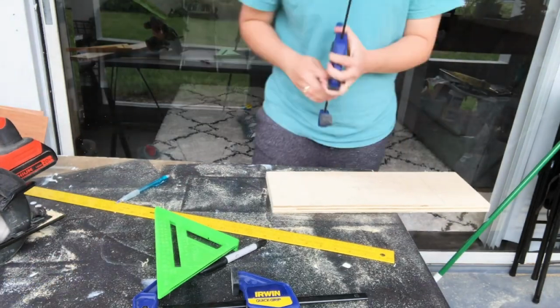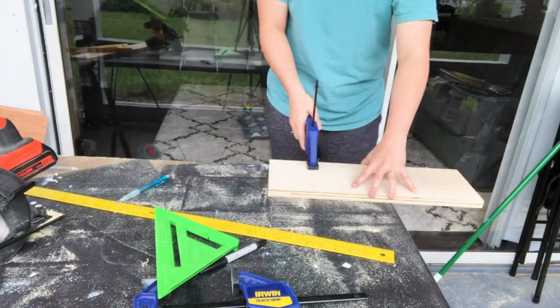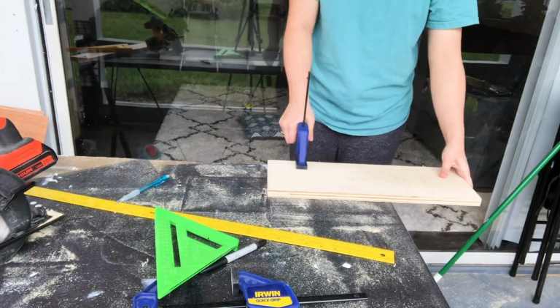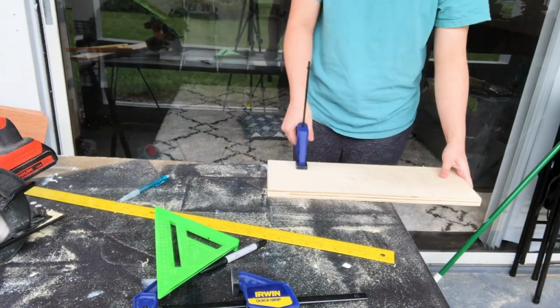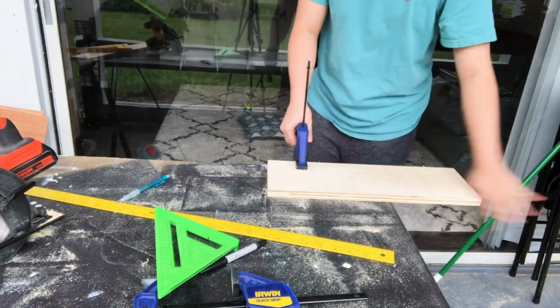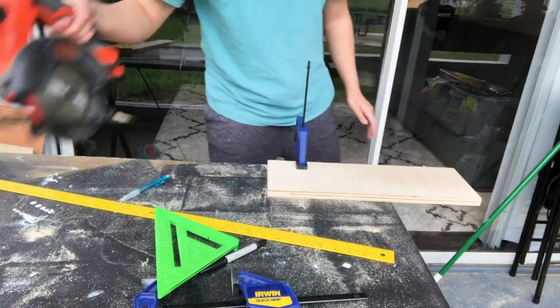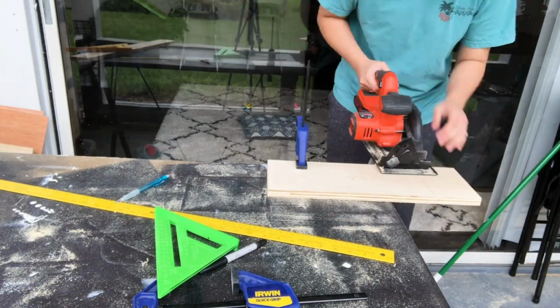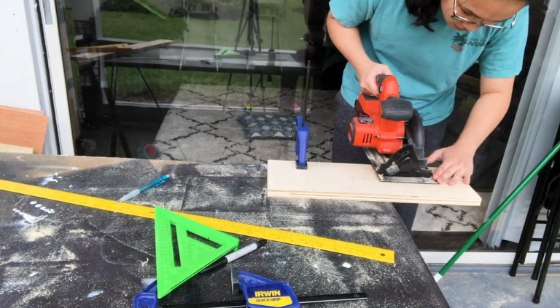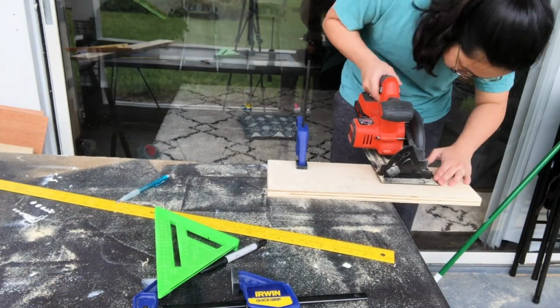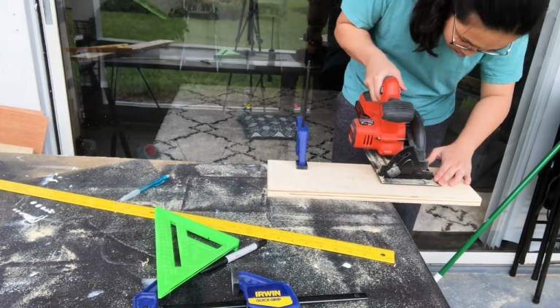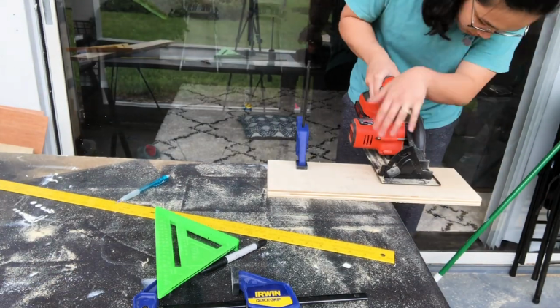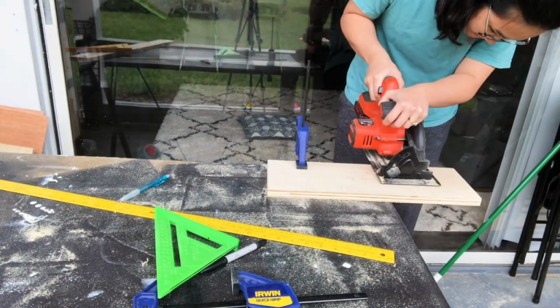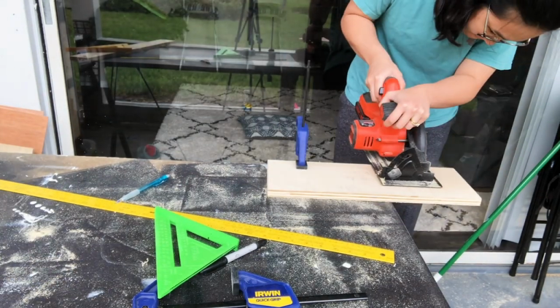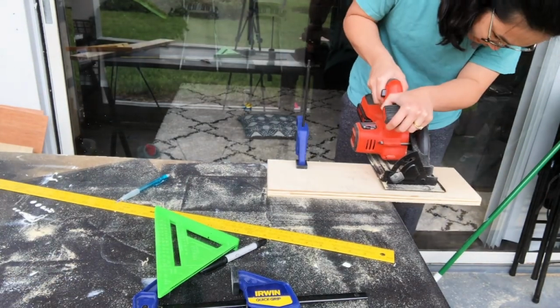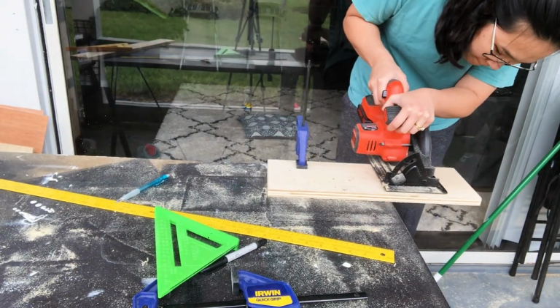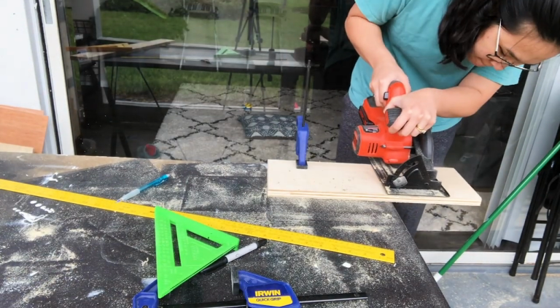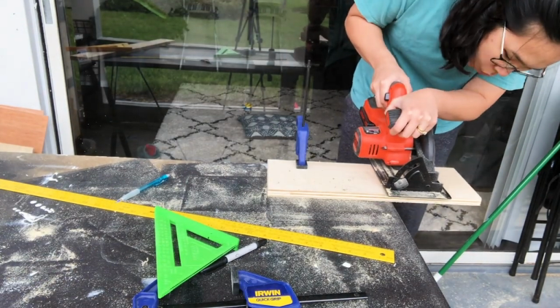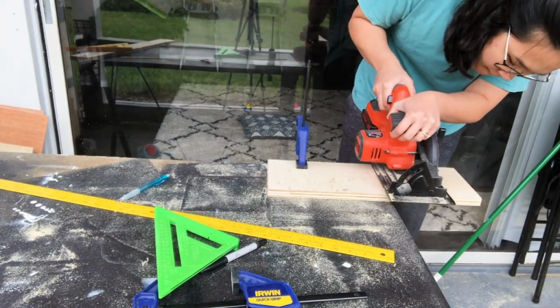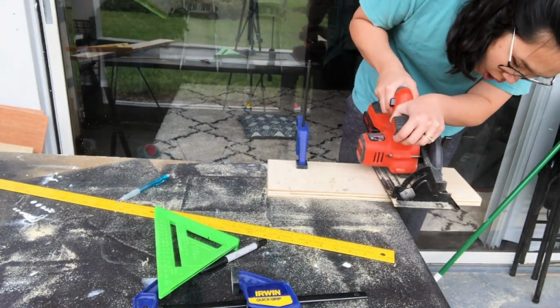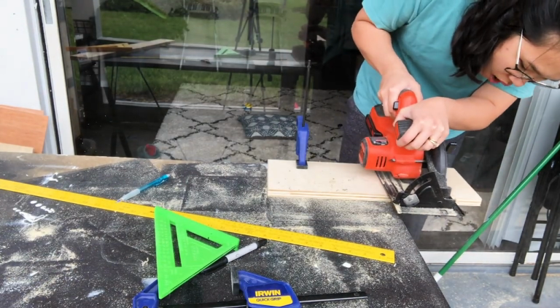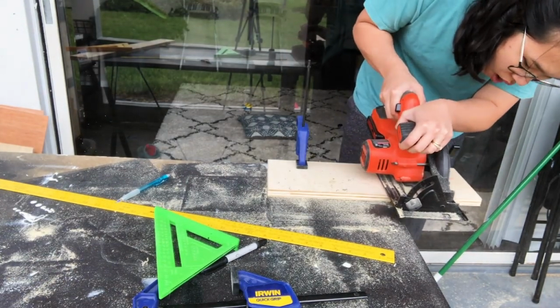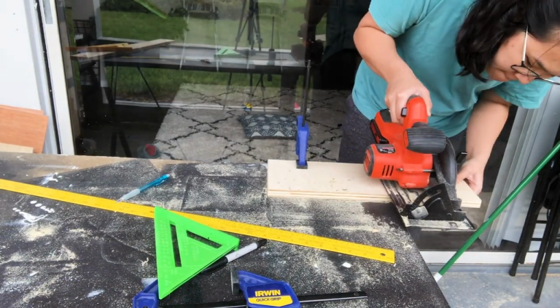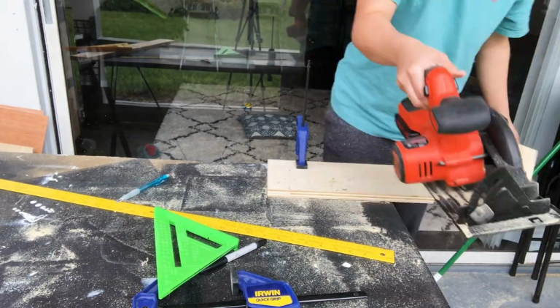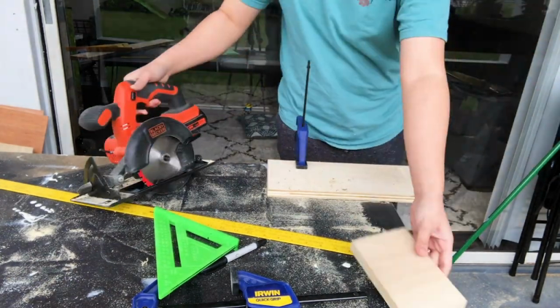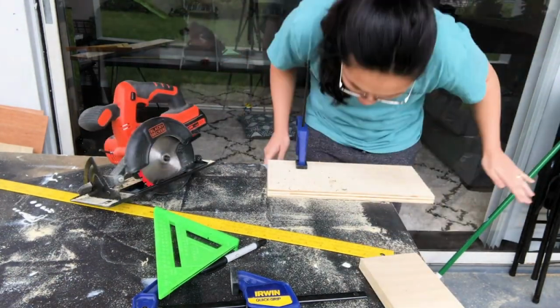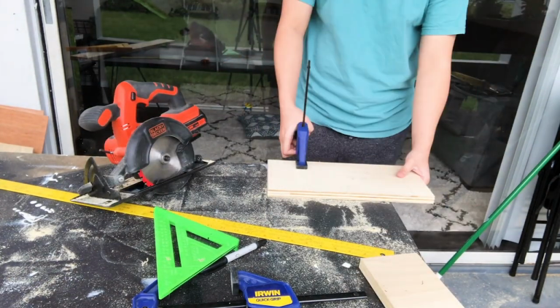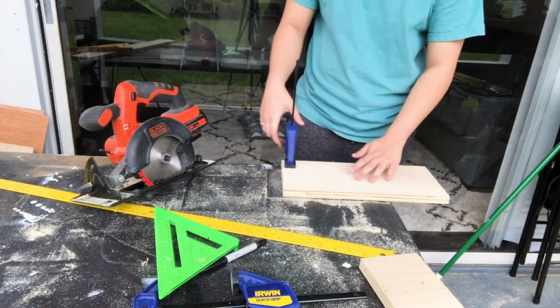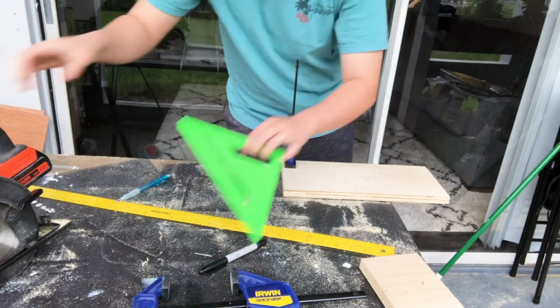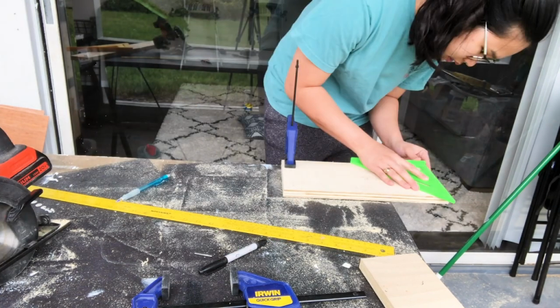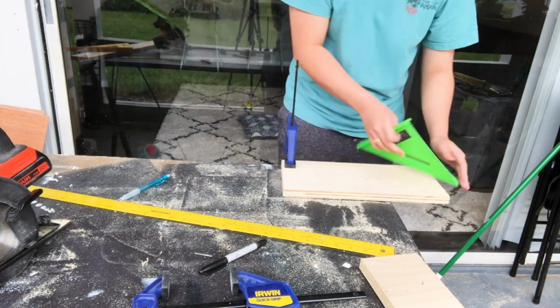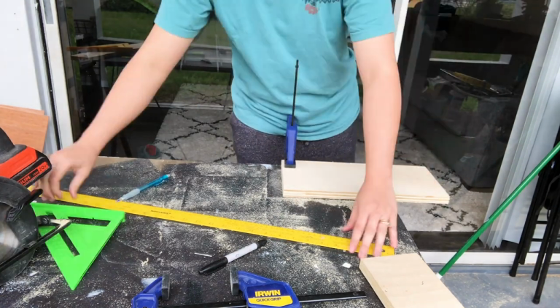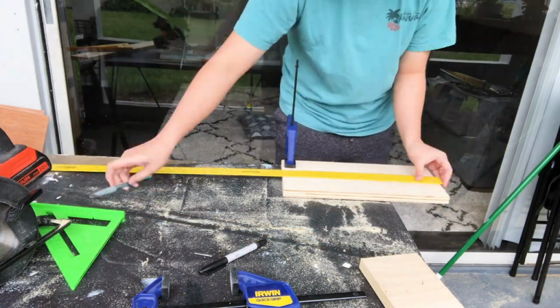Those are the sides, and I have to cut six of them to make three shelves.